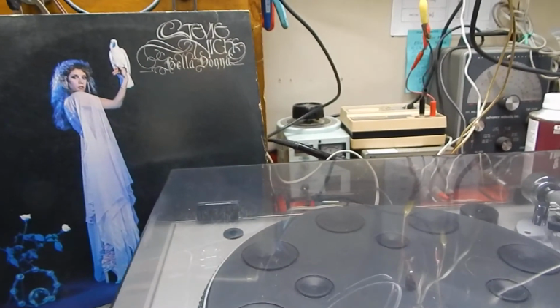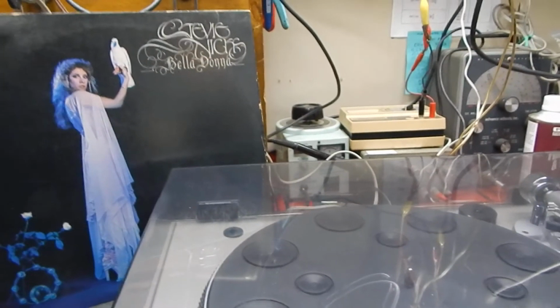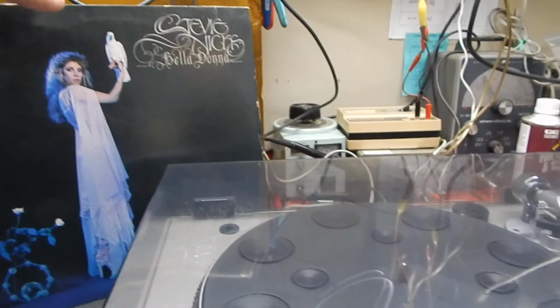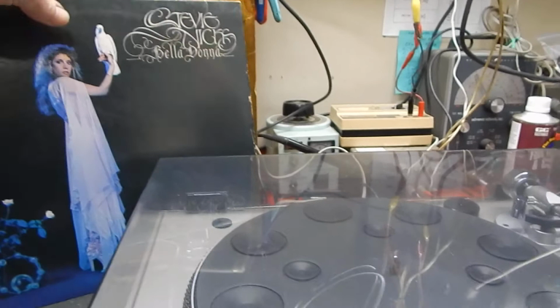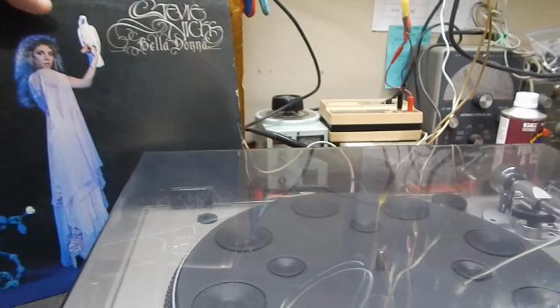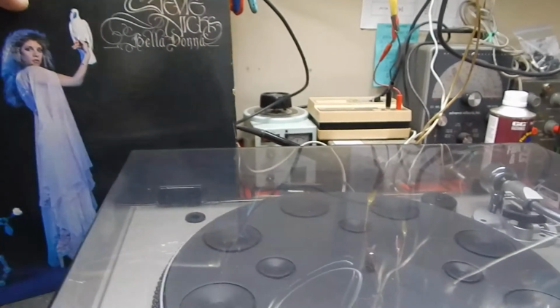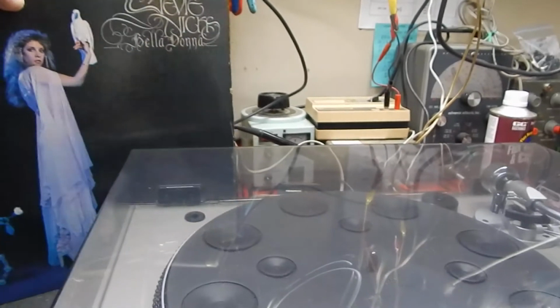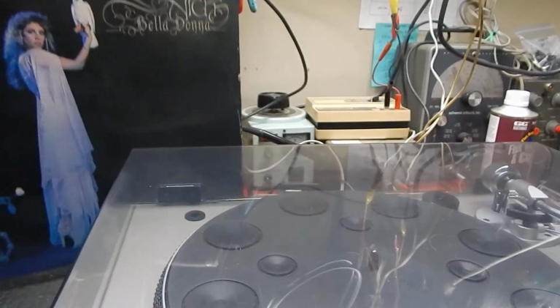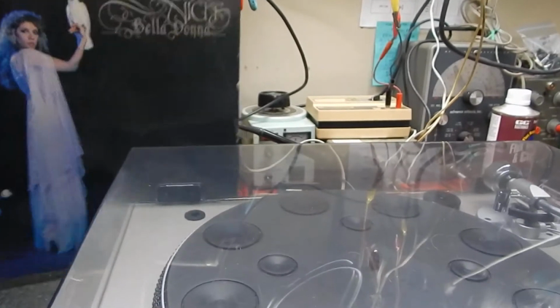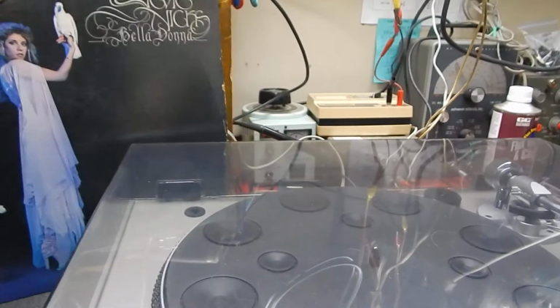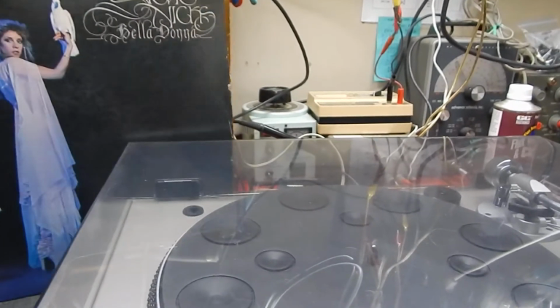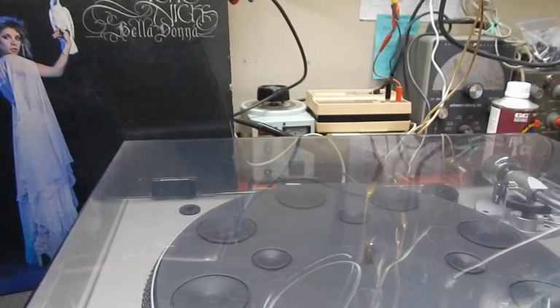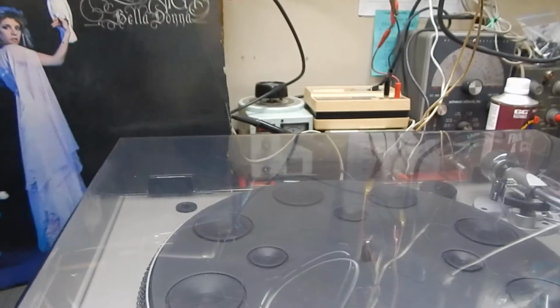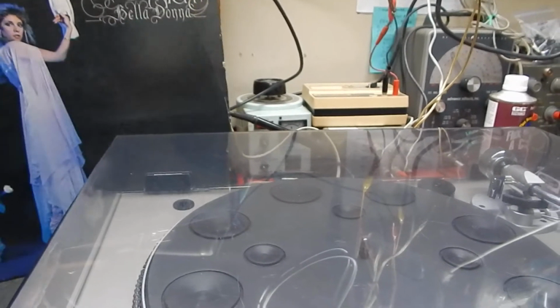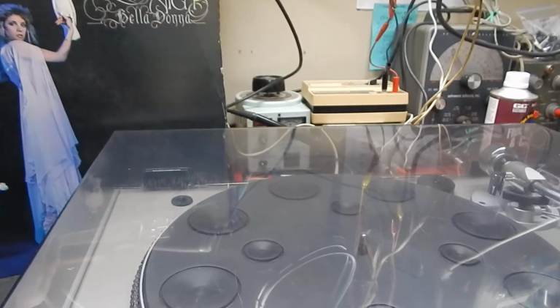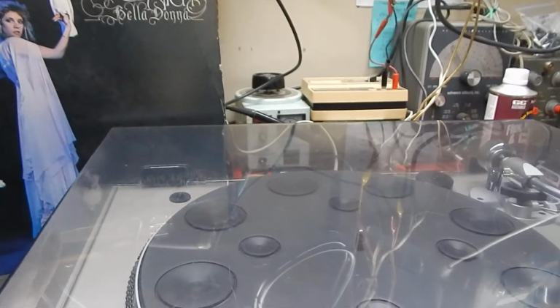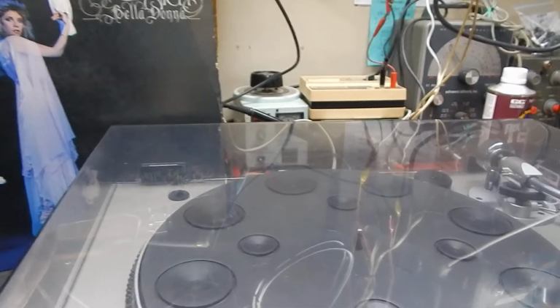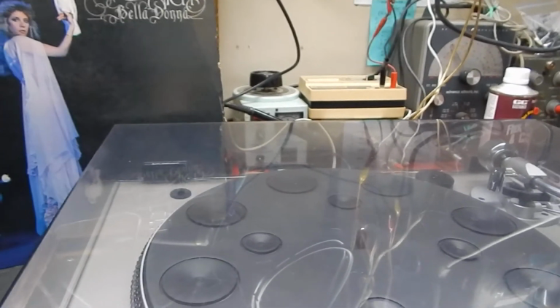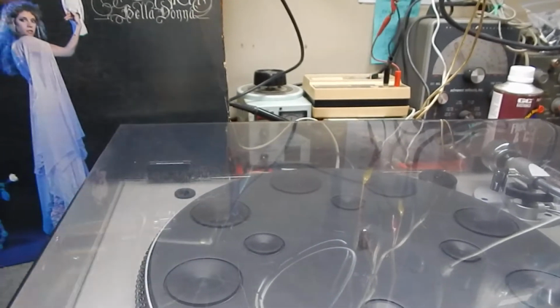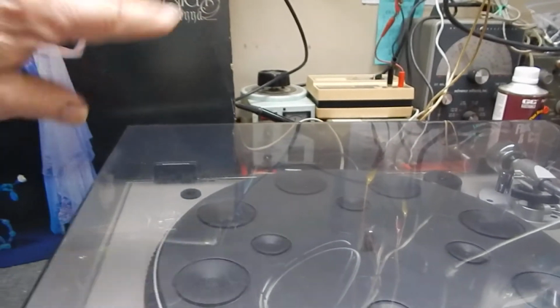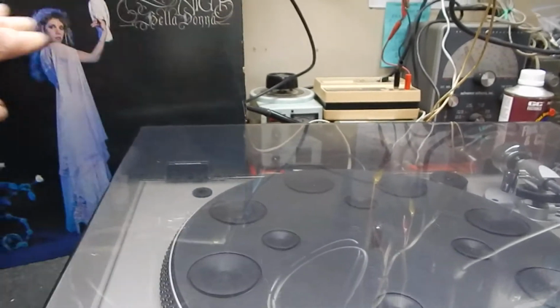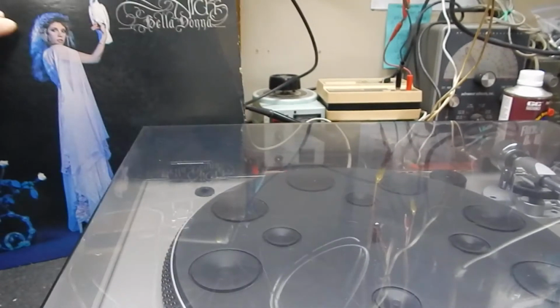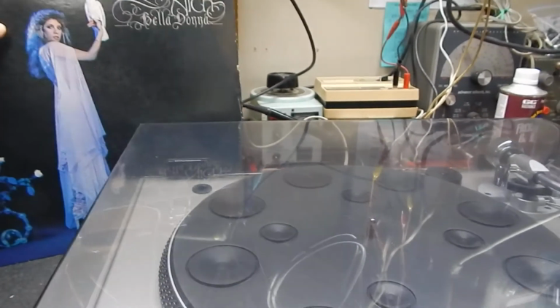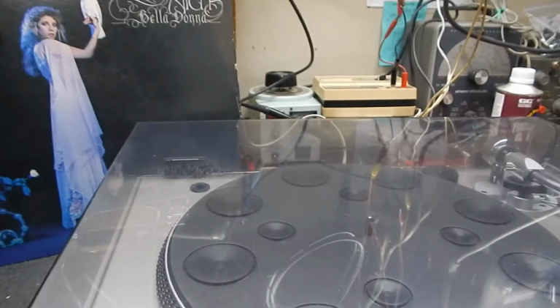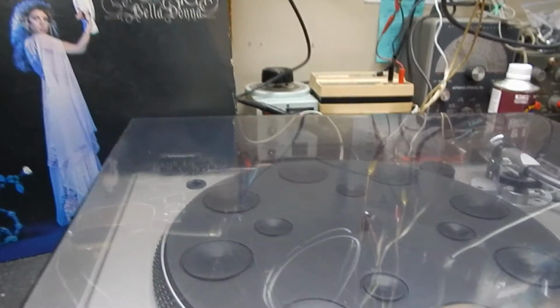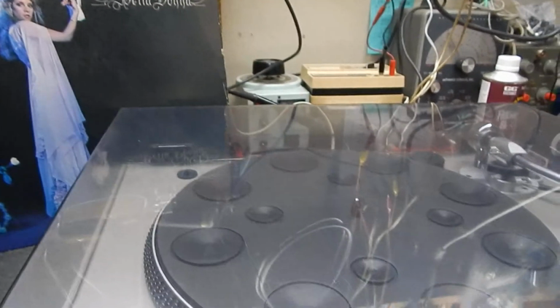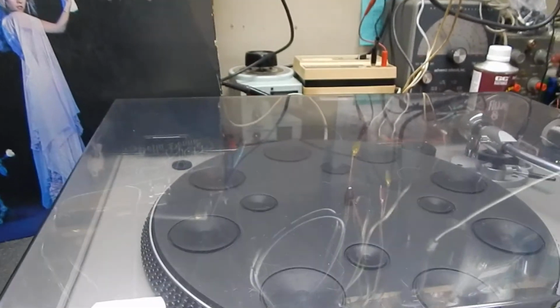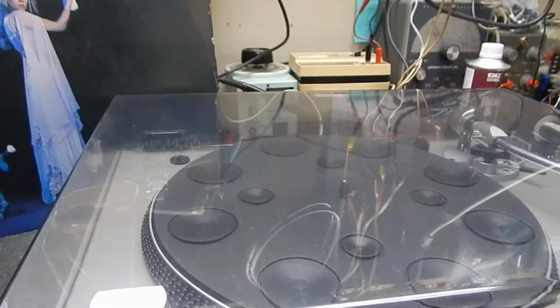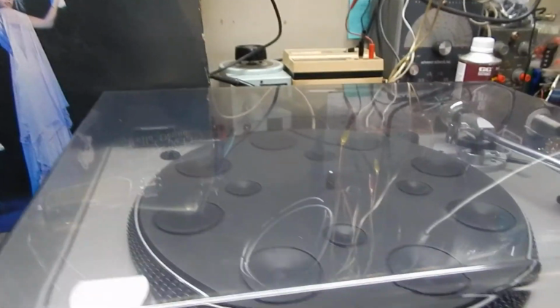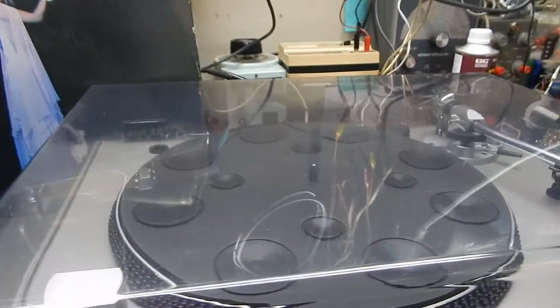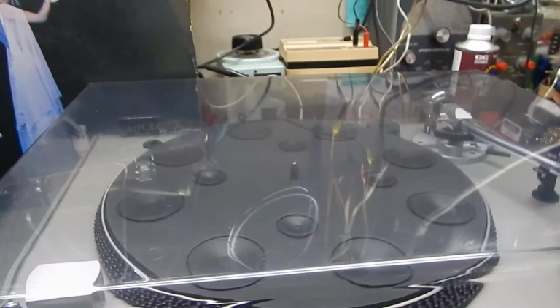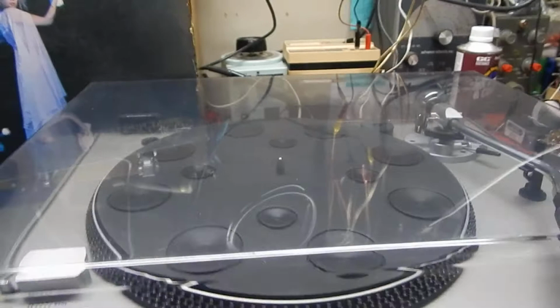Pretty nice shape, the record. It might need some light cleaning and stuff on it.